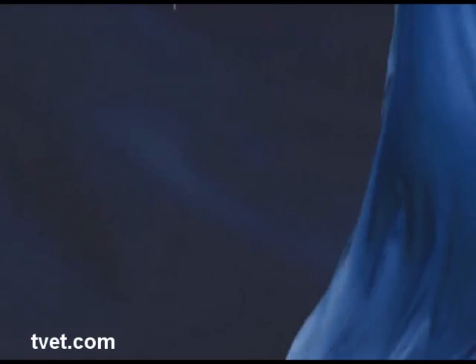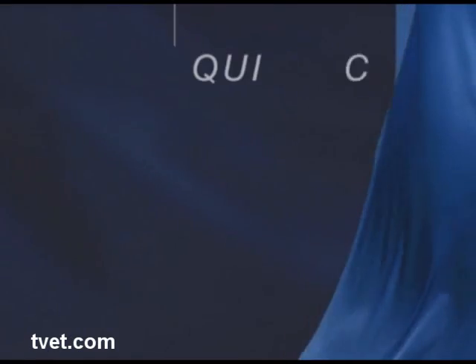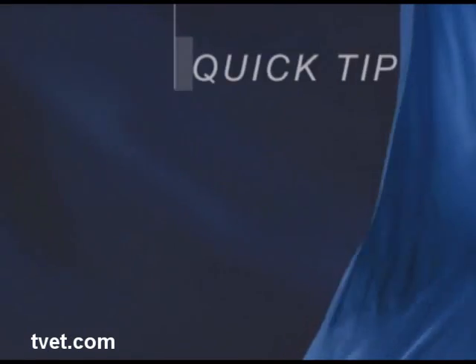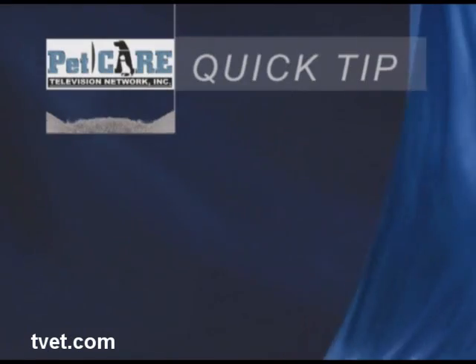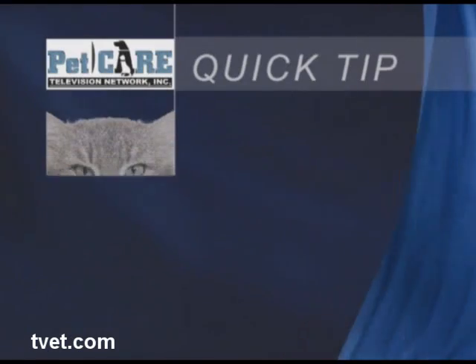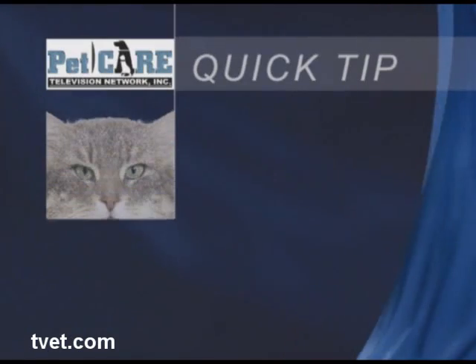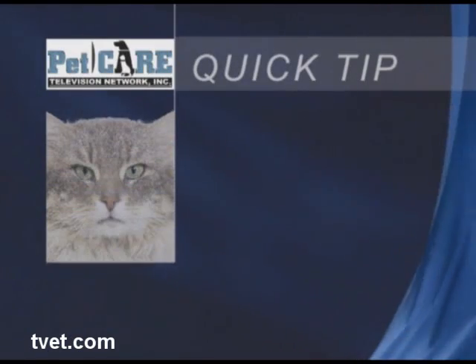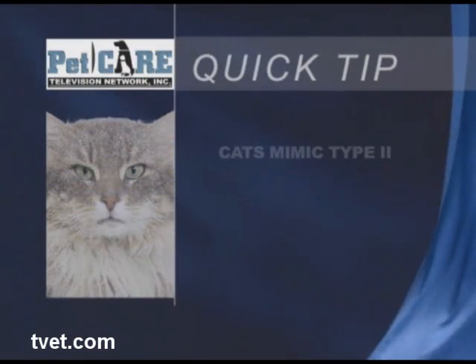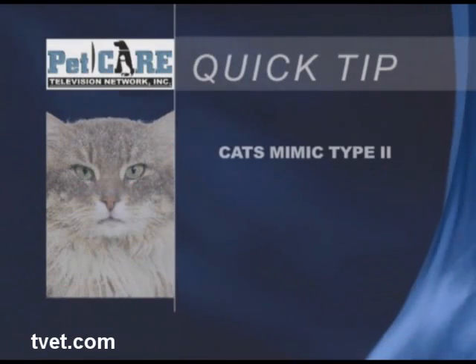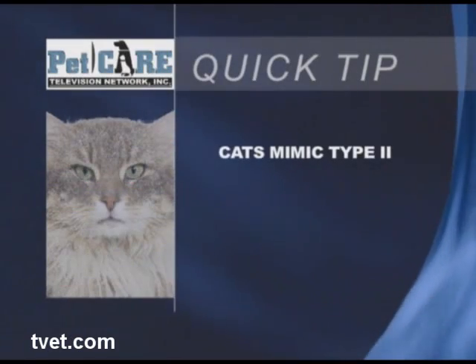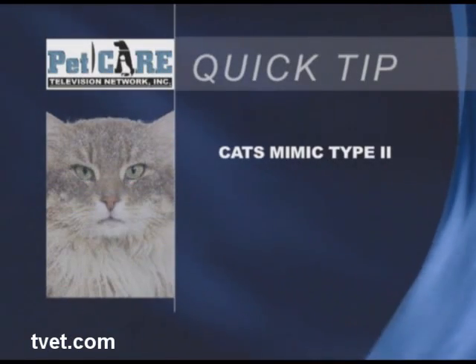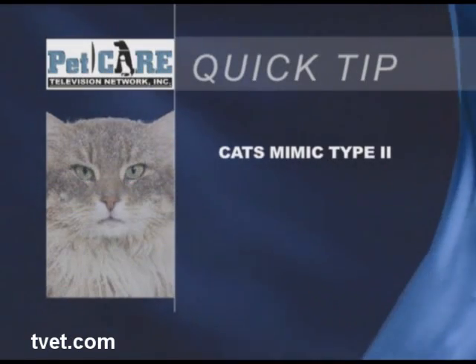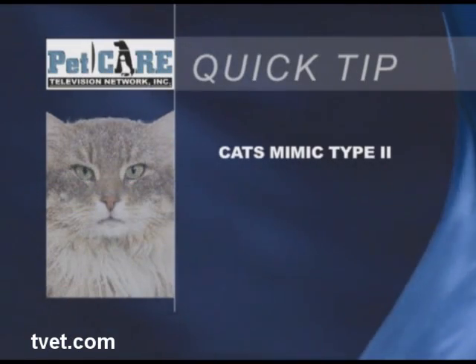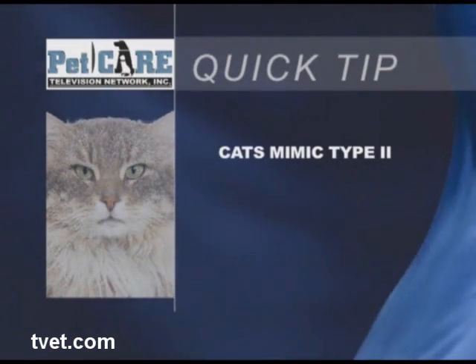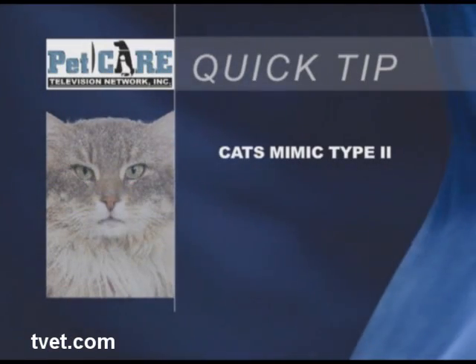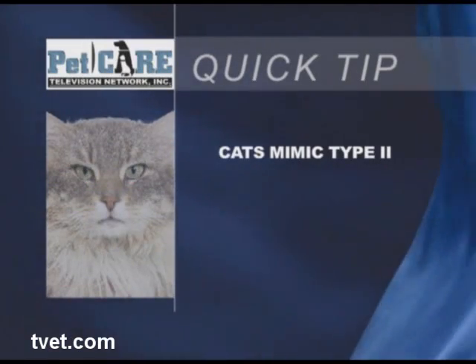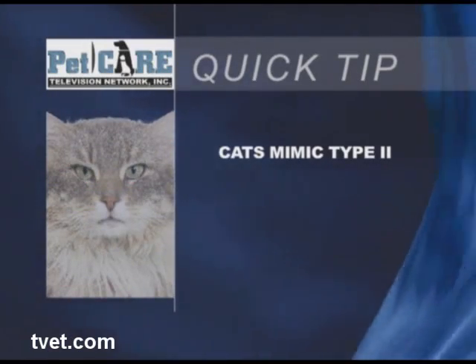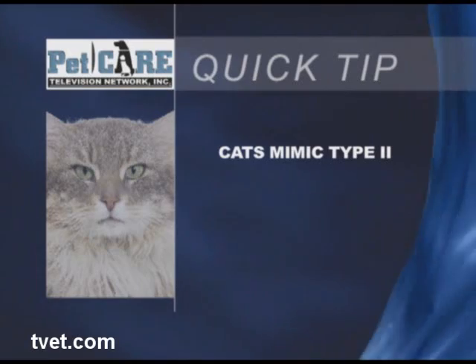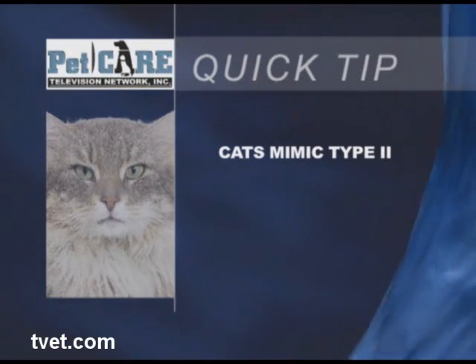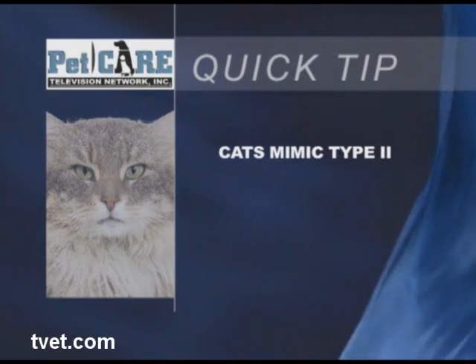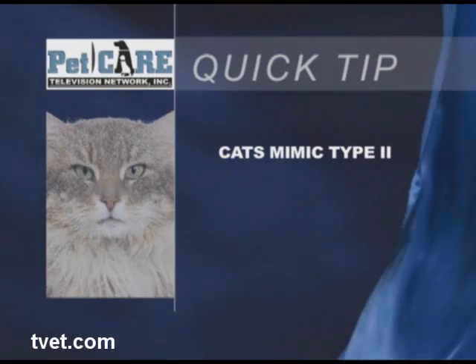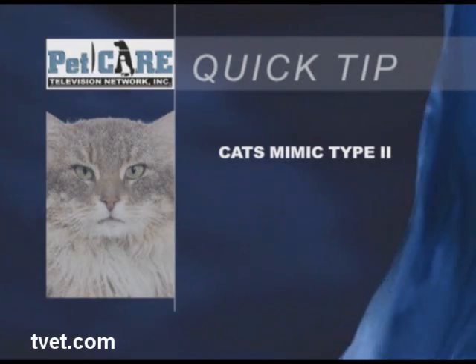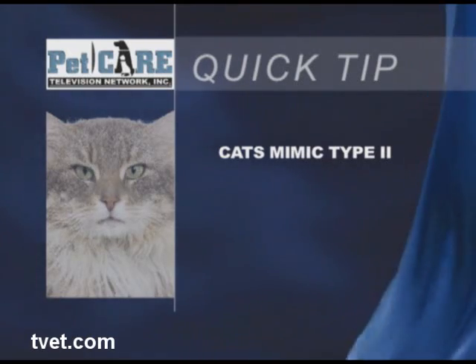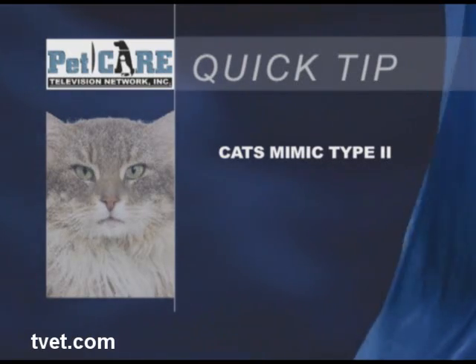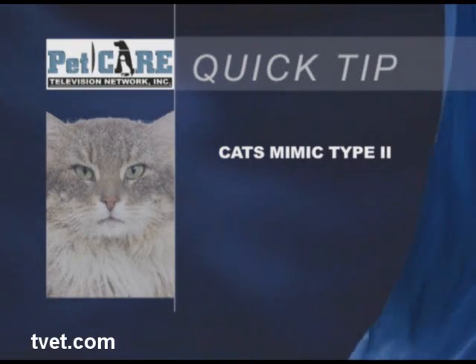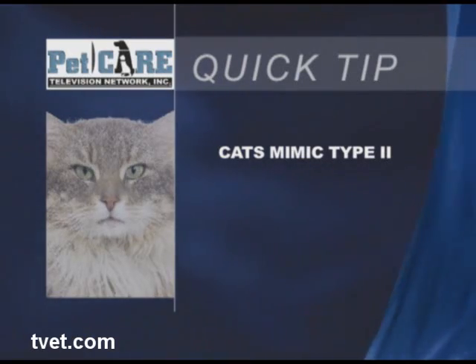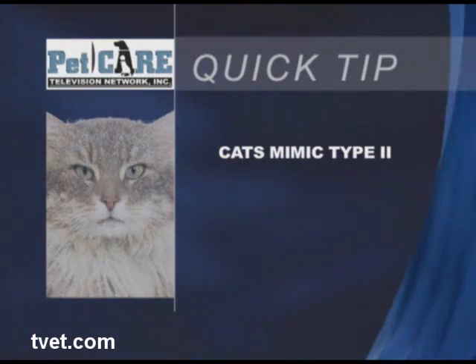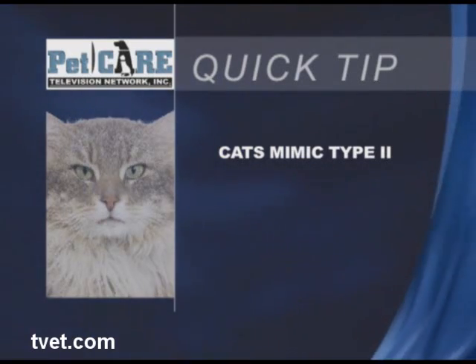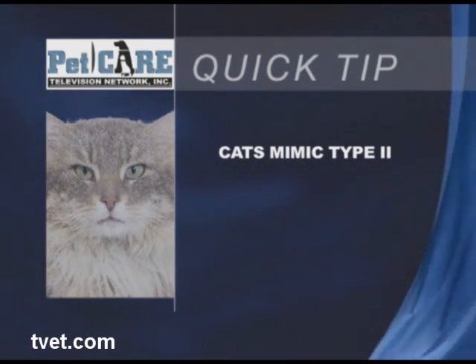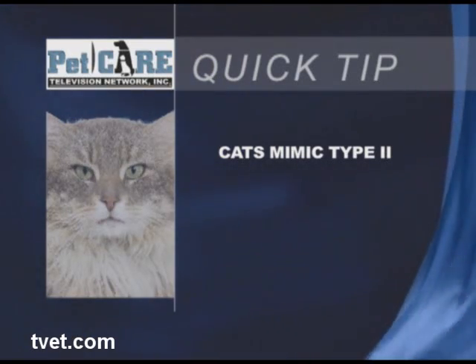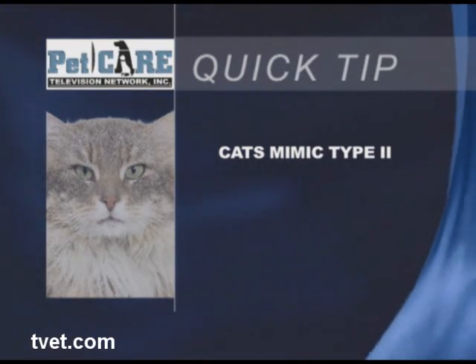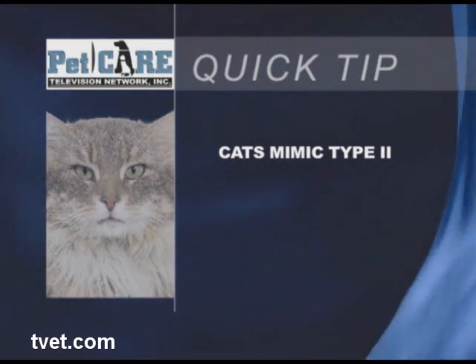Cats tend to mimic human onset diabetes — type 2 — which can often be controlled with dietary changes or oral medications.